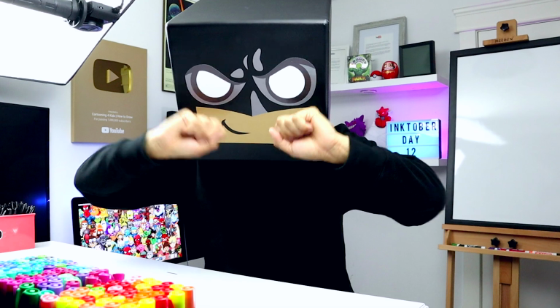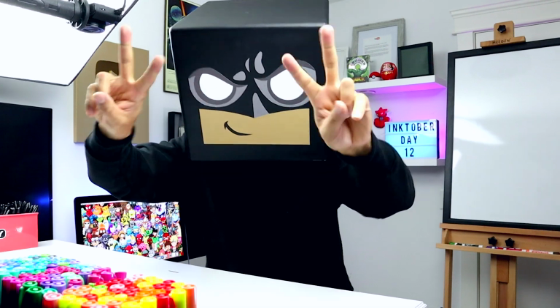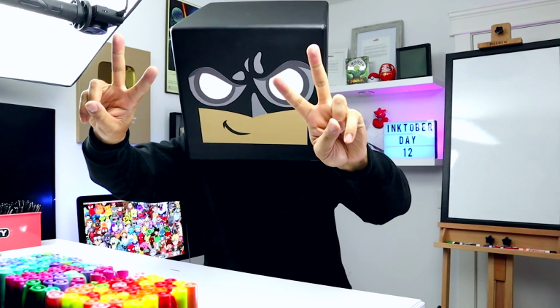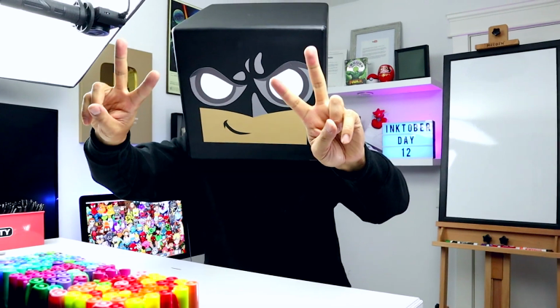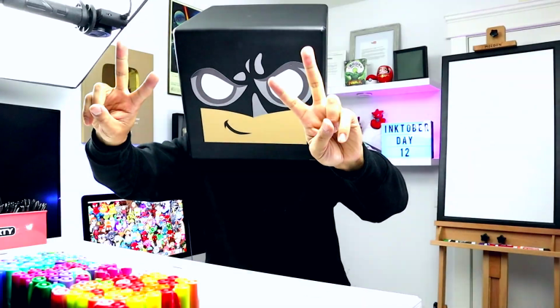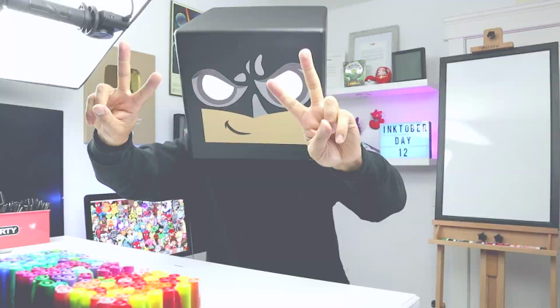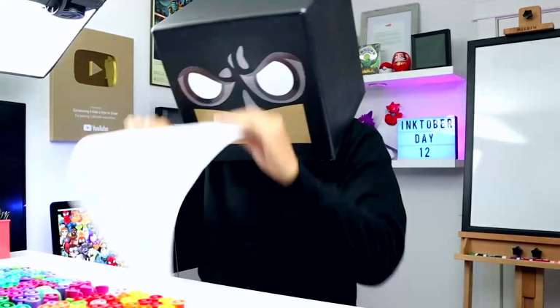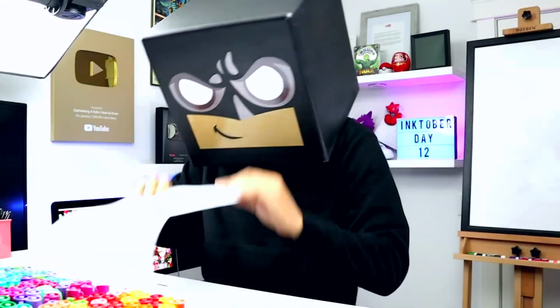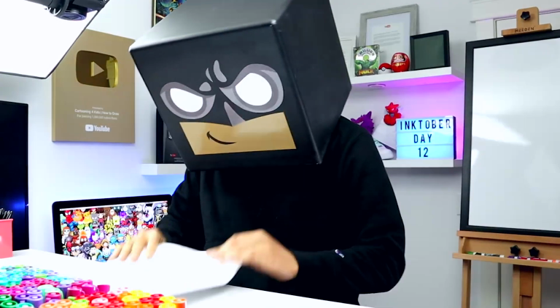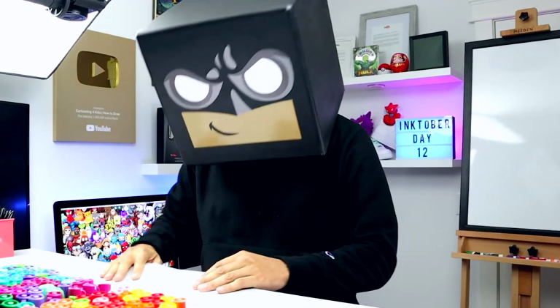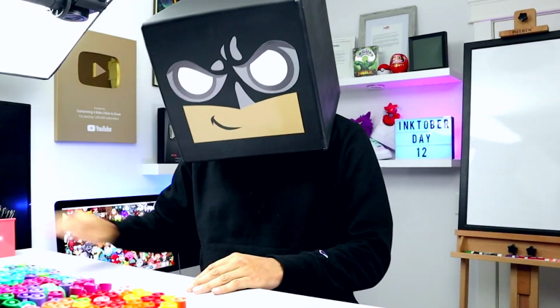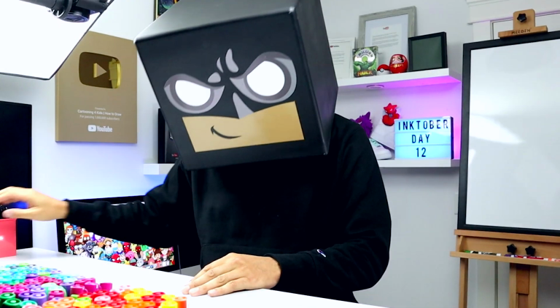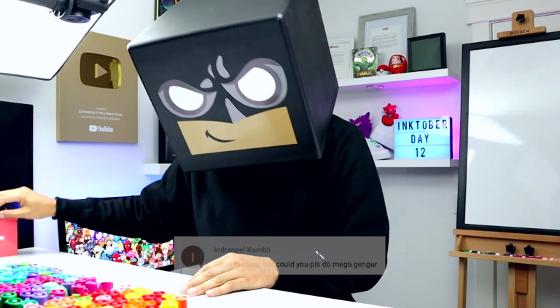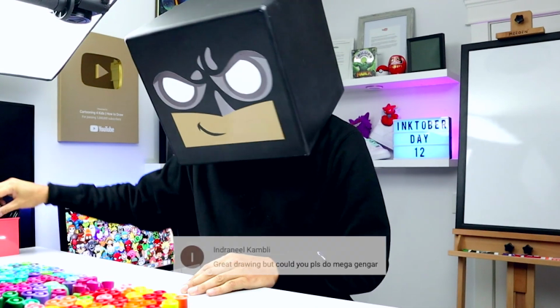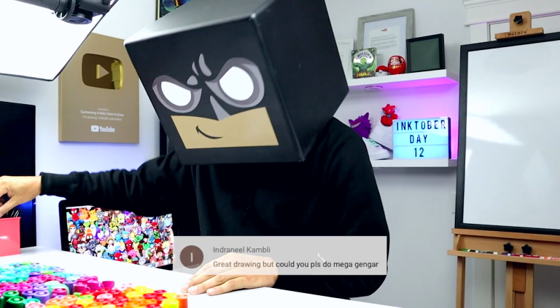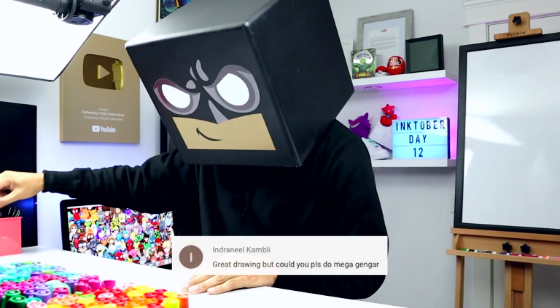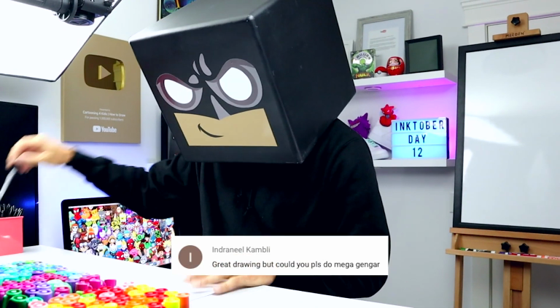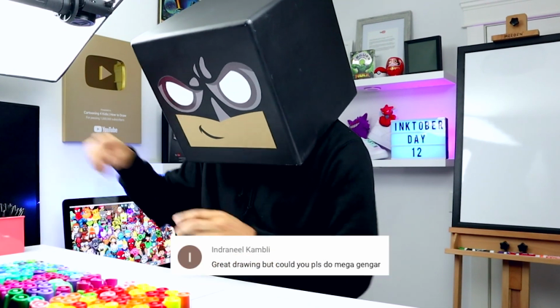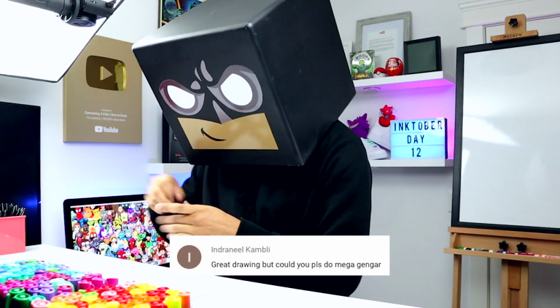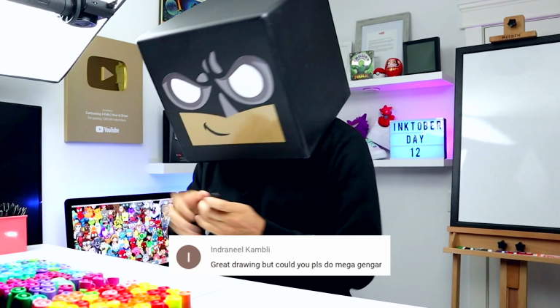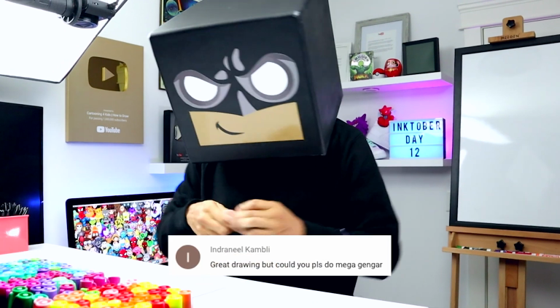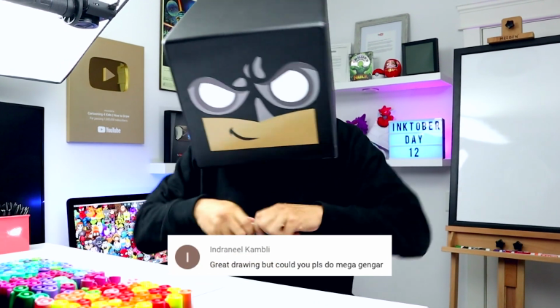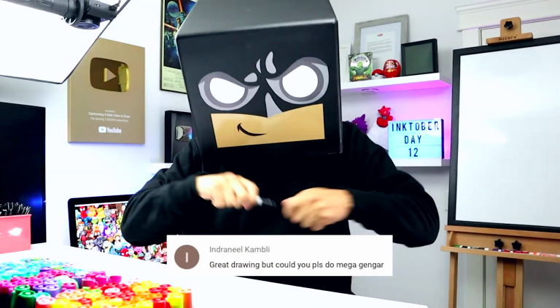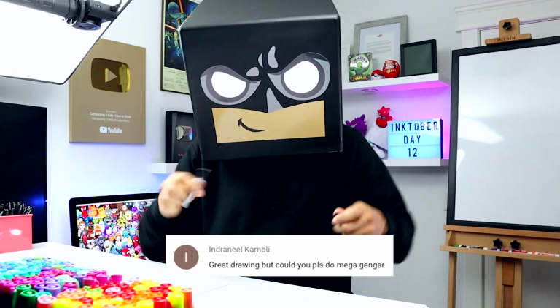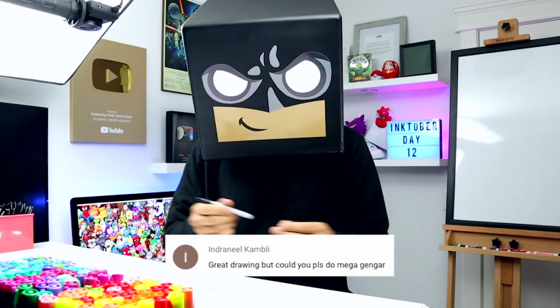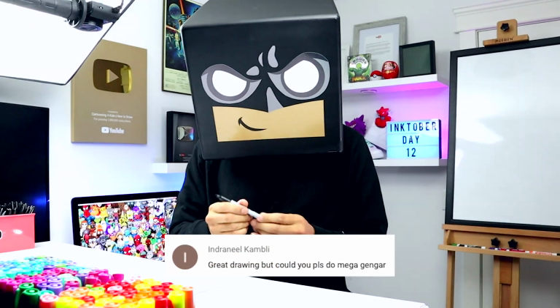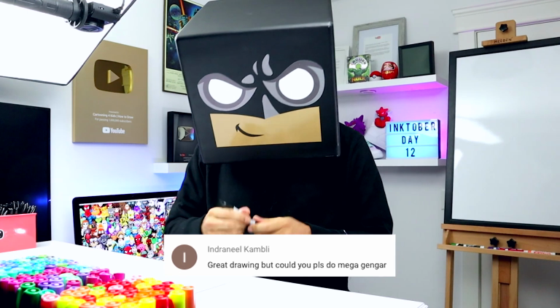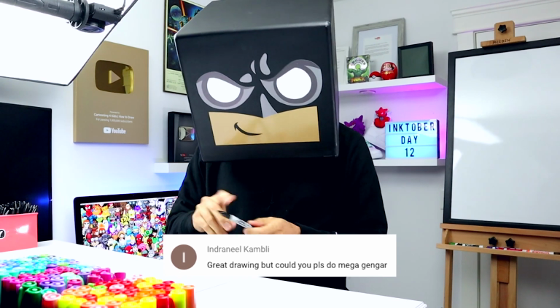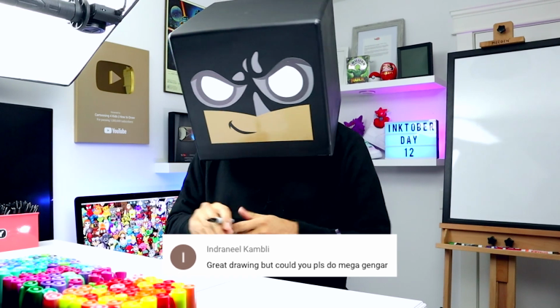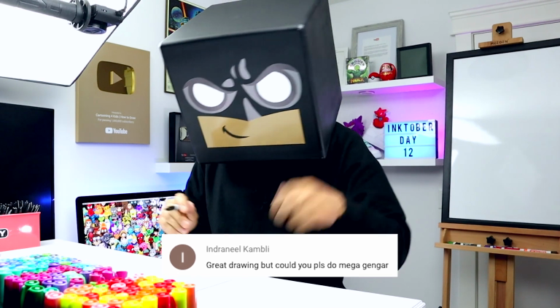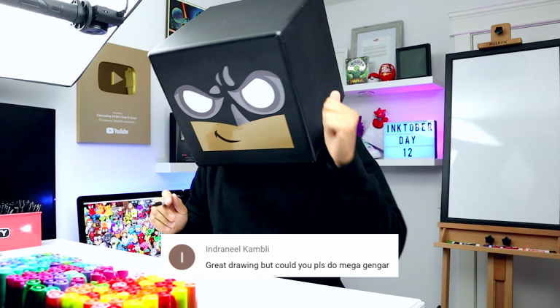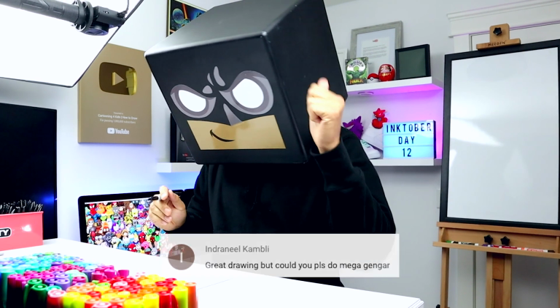What's up everyone, it's day 13 of Inktober, so I hope you've been able to keep up. In today's video we're drawing Mega Gengar from Pokemon.